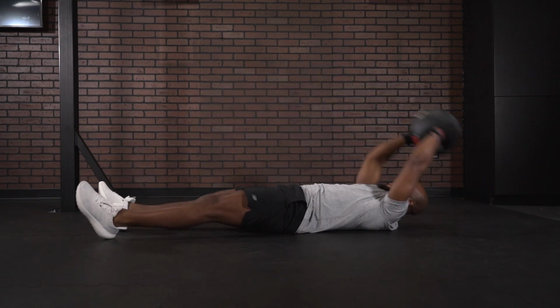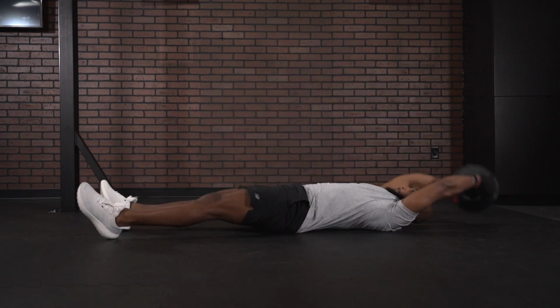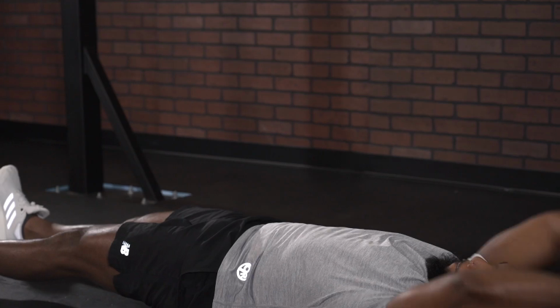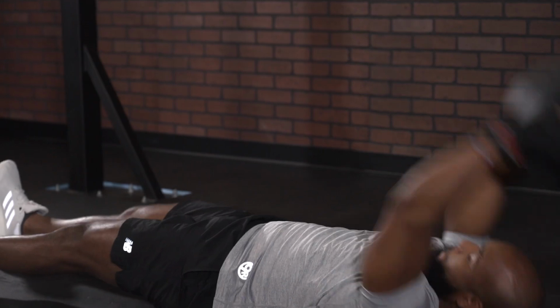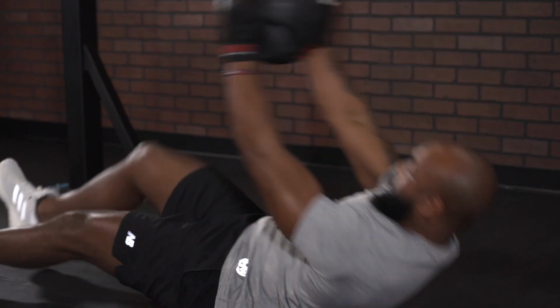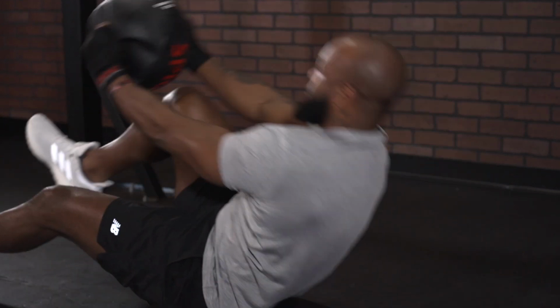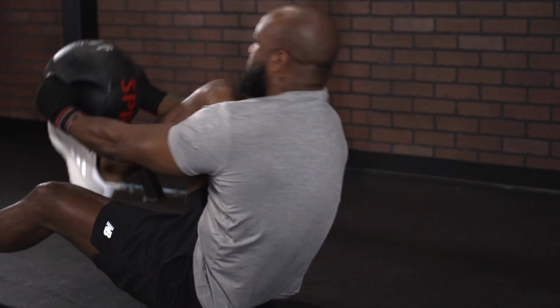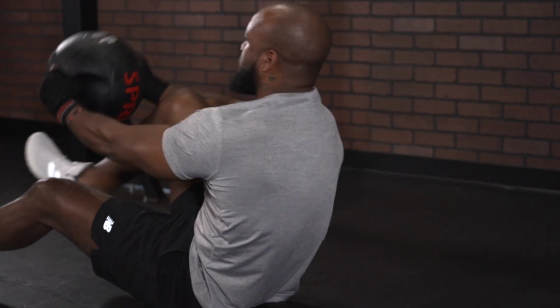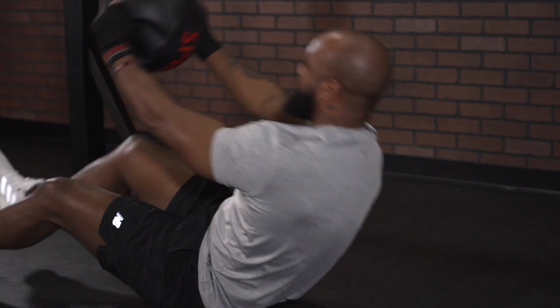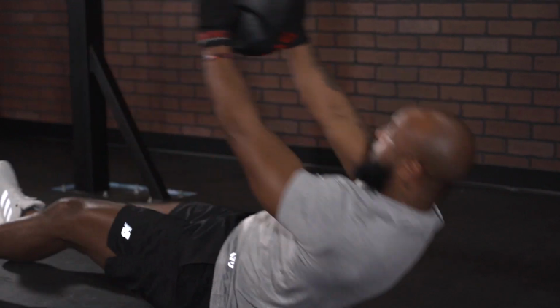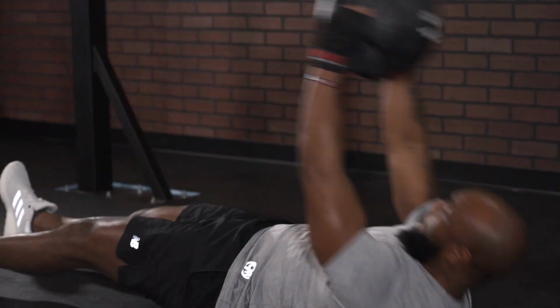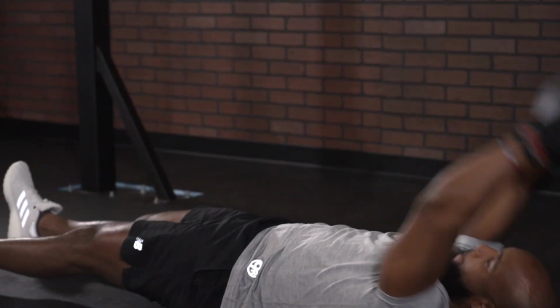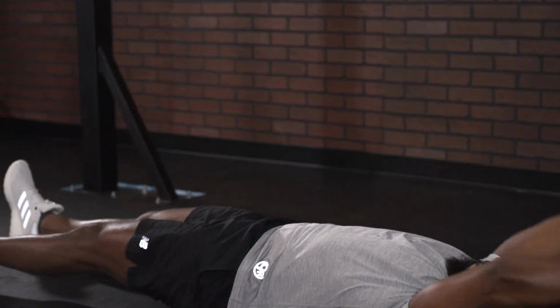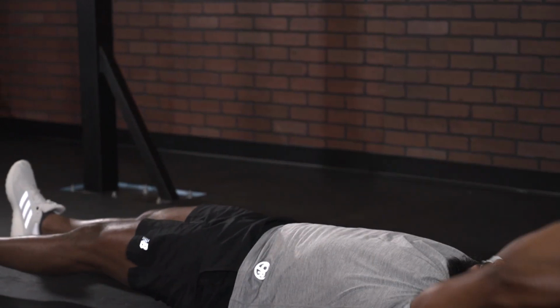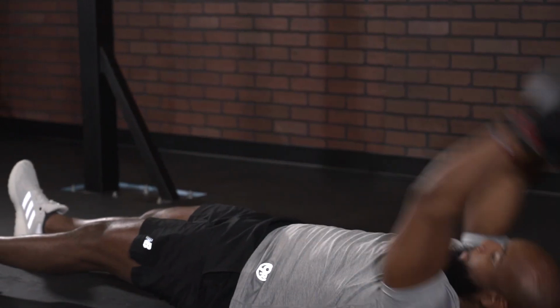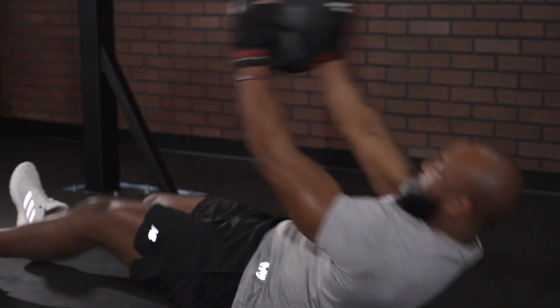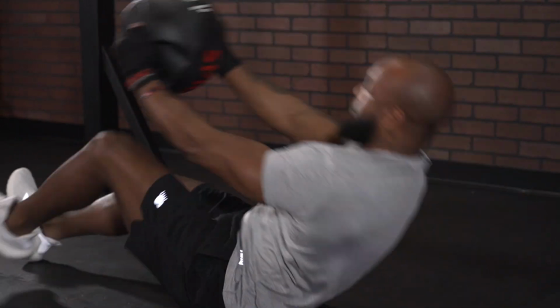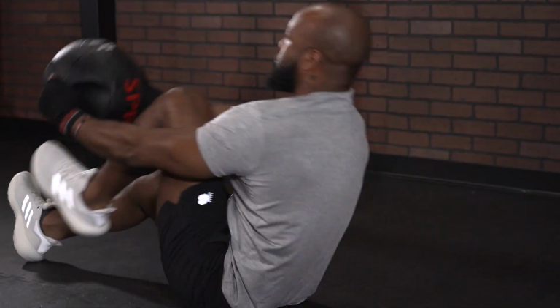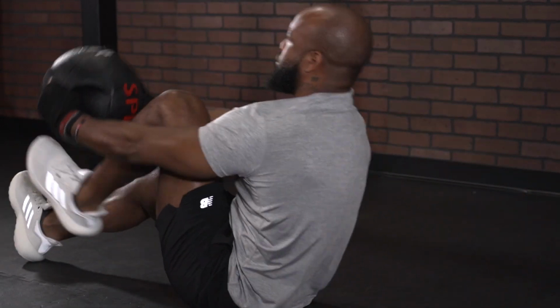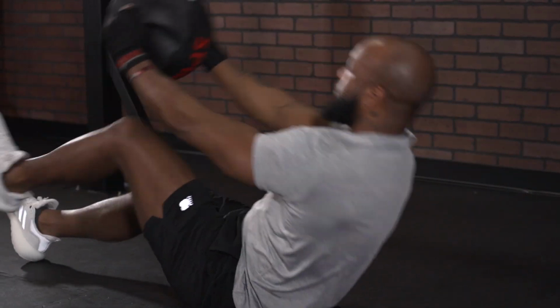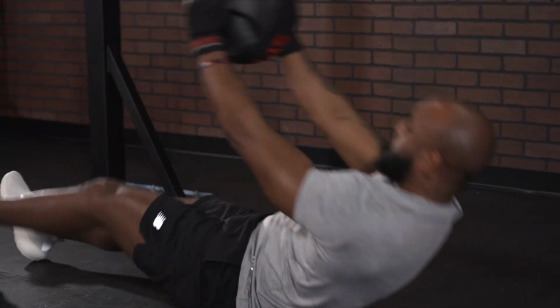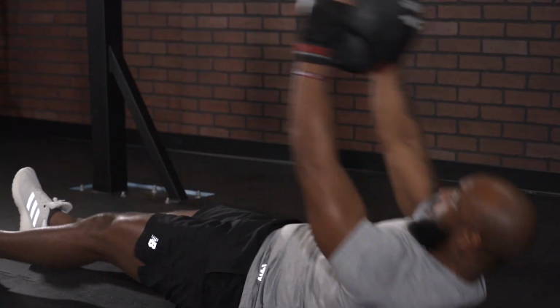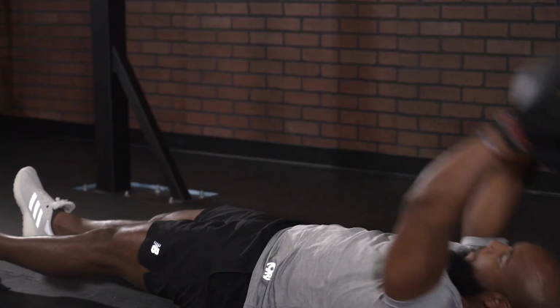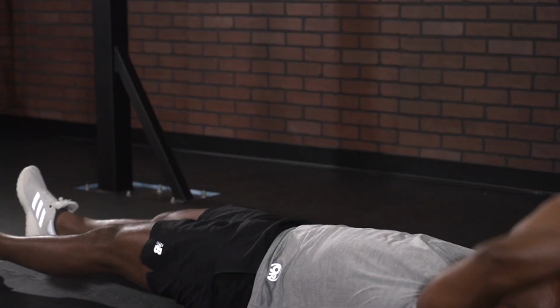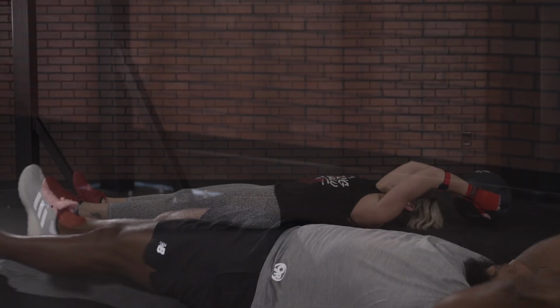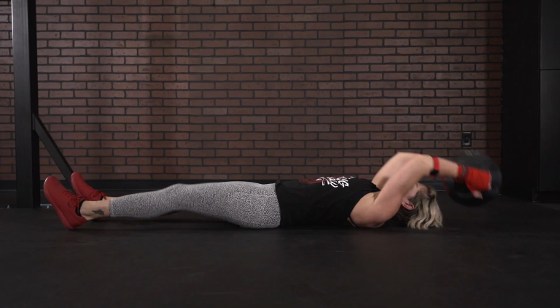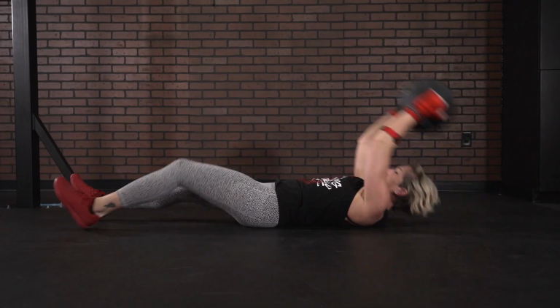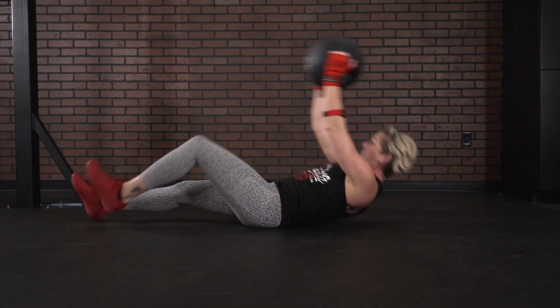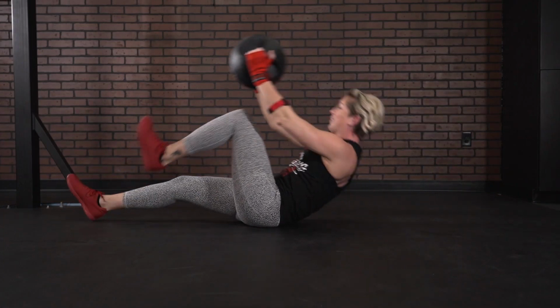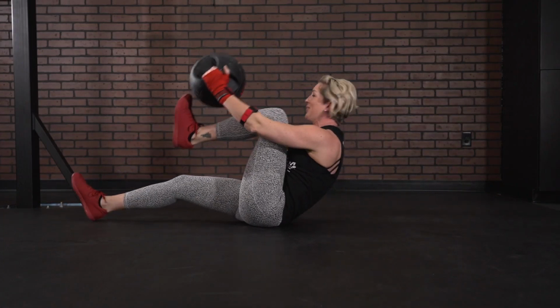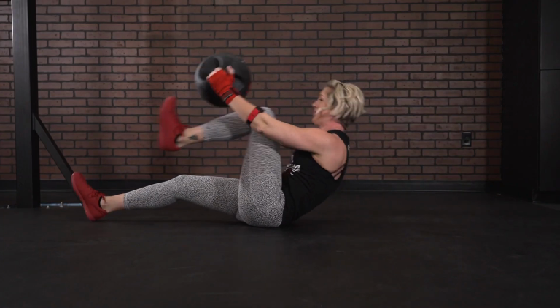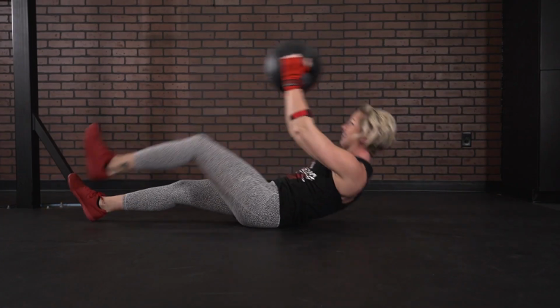We have a core killer: total med ball alternating single leg double crunch. We're going to knock it out for the whole three minutes.